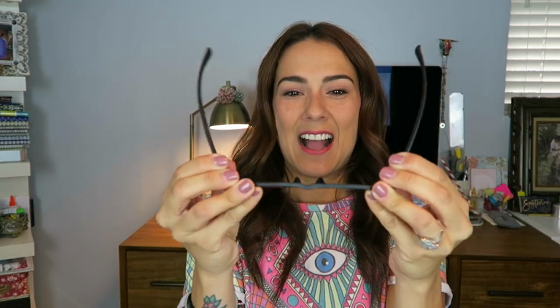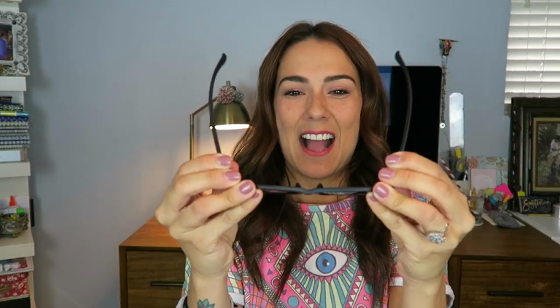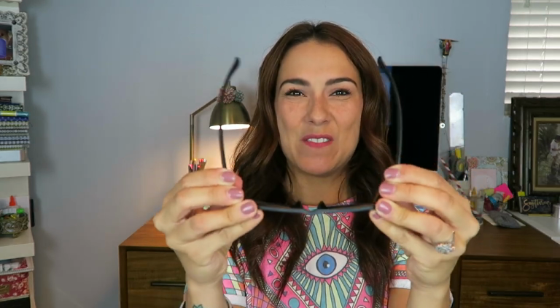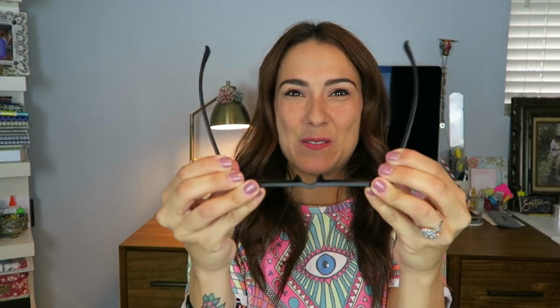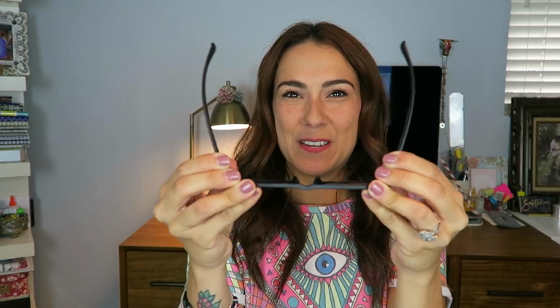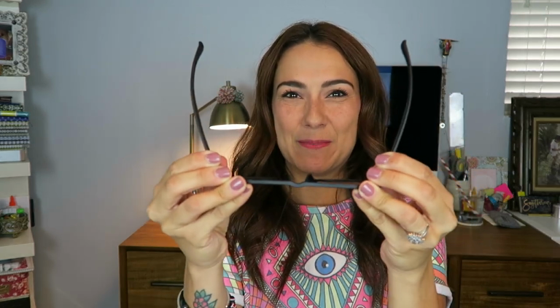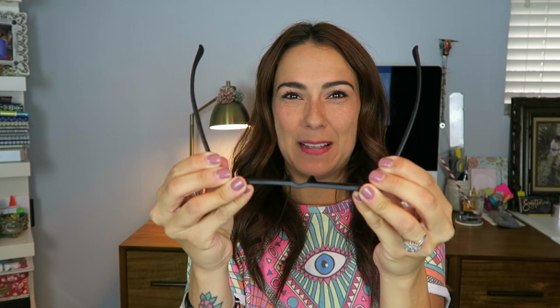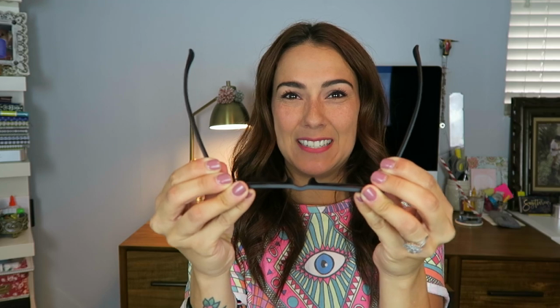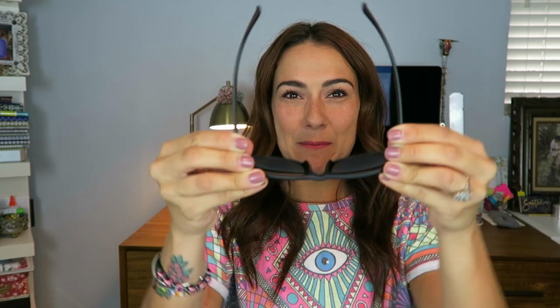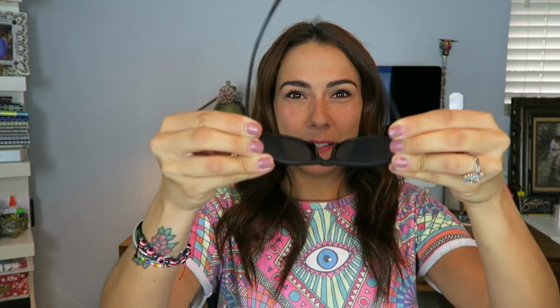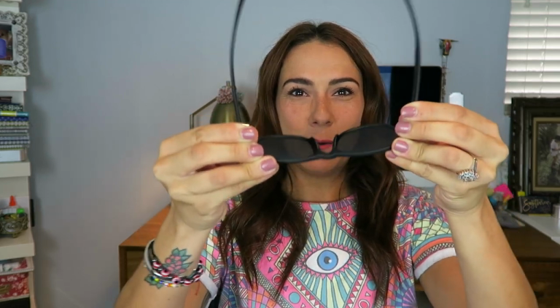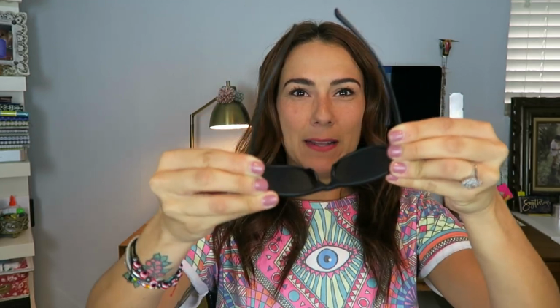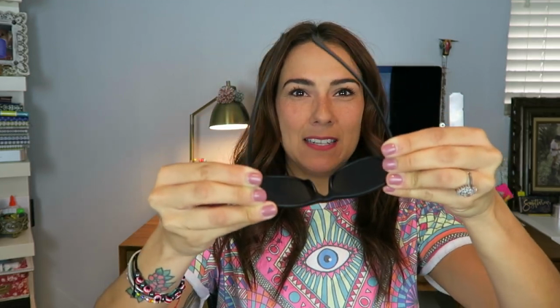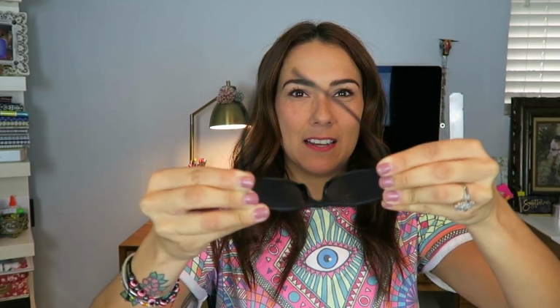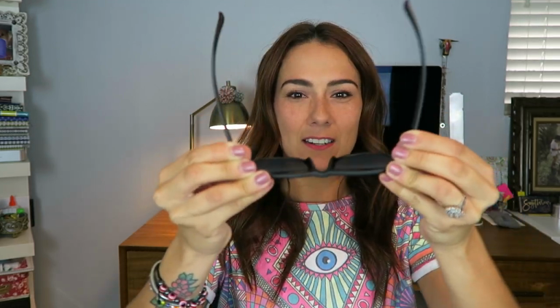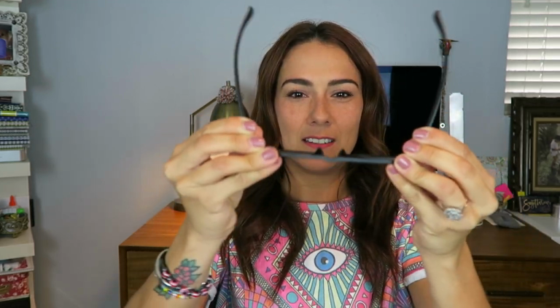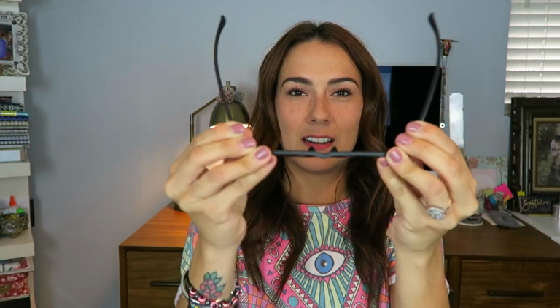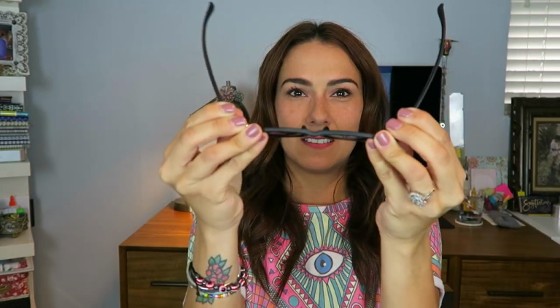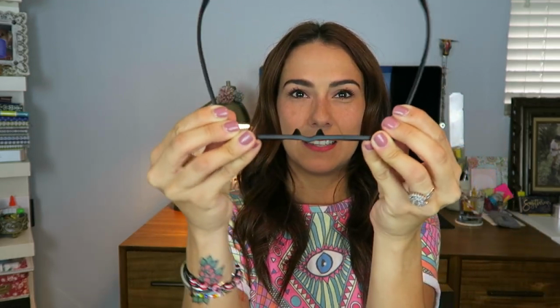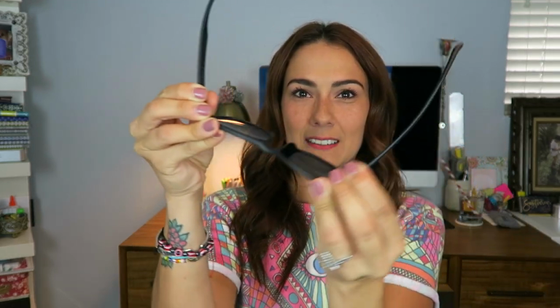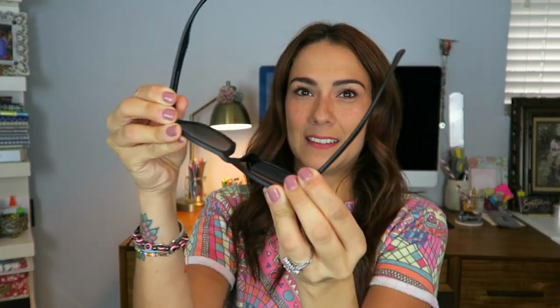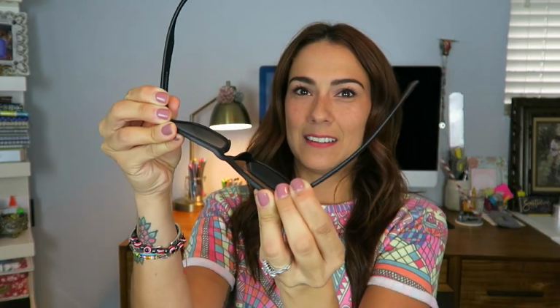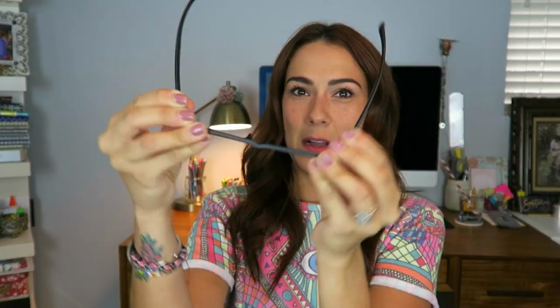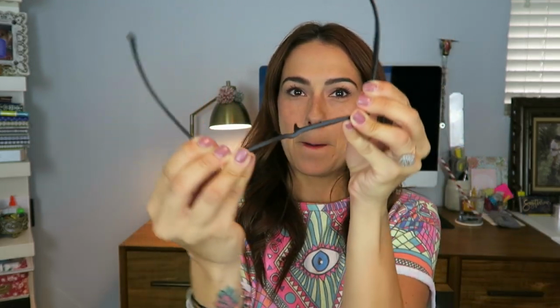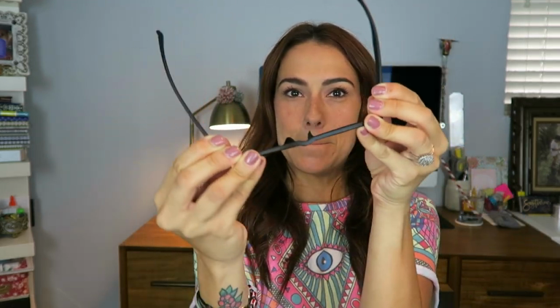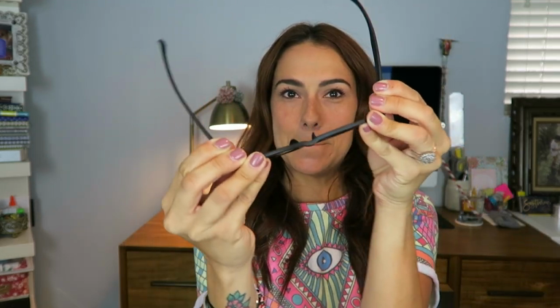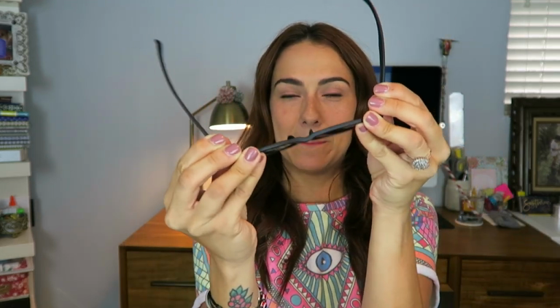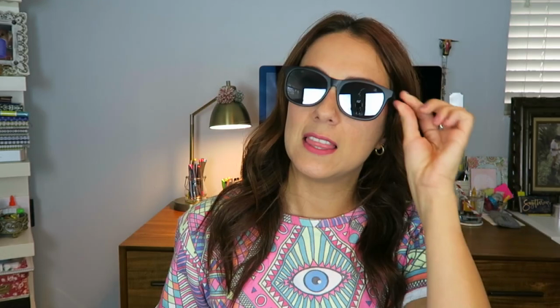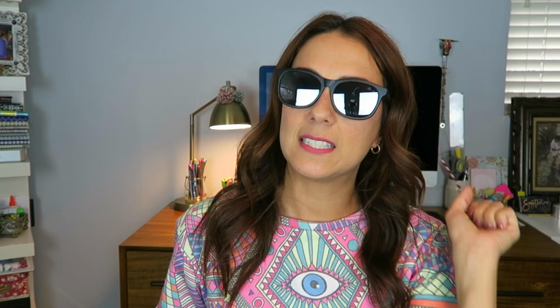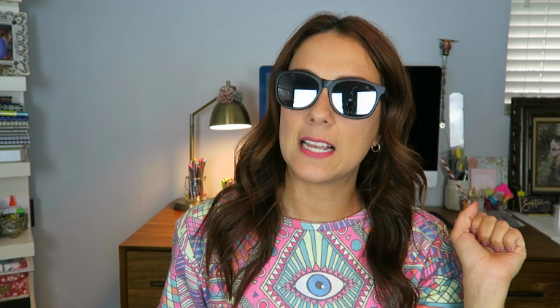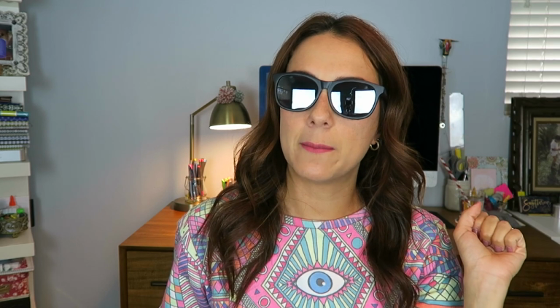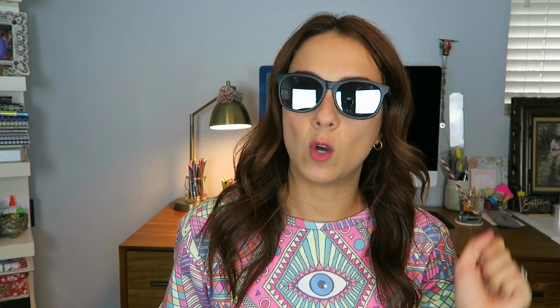I feel weird bending them, but look how bendy they are! Let's test them out.